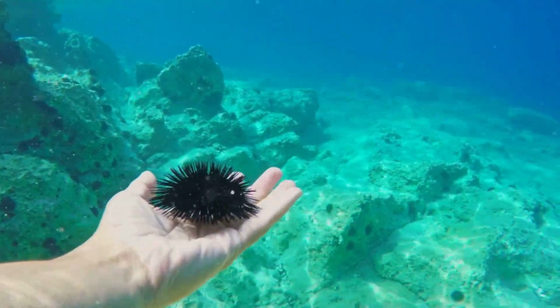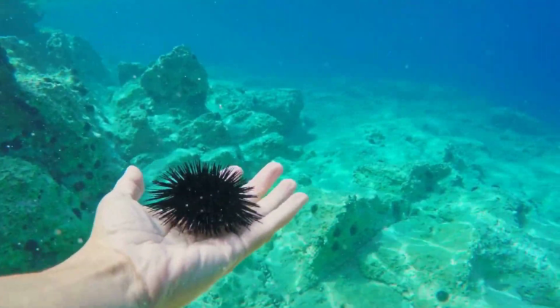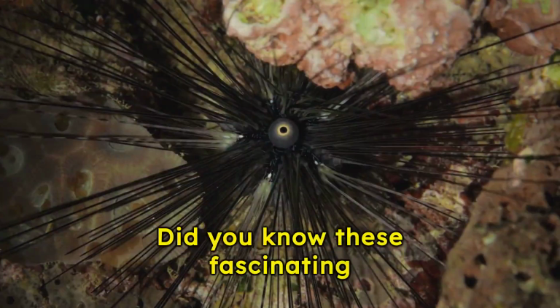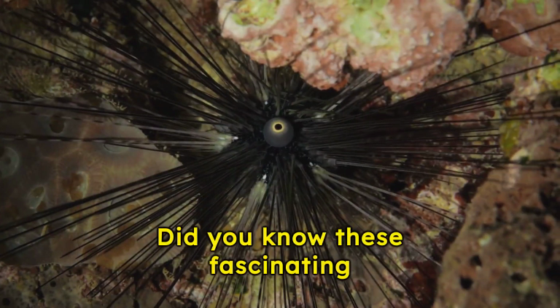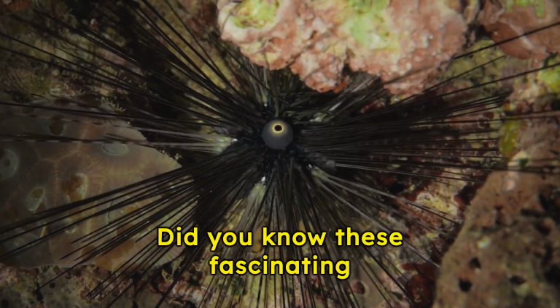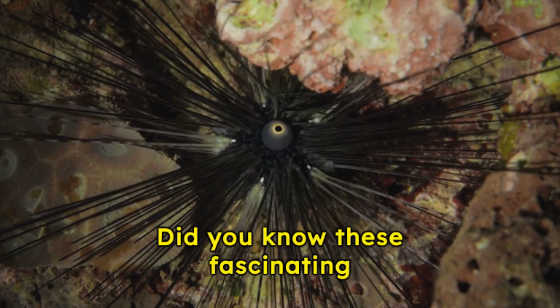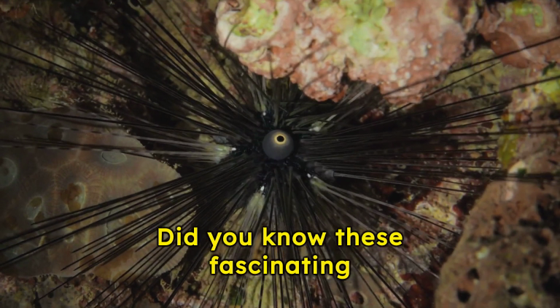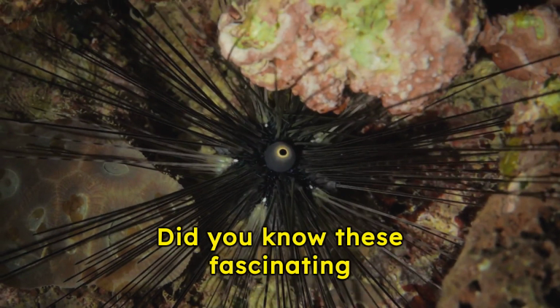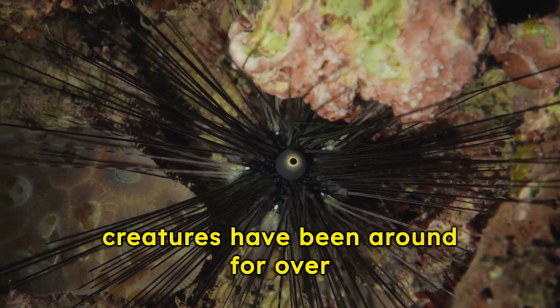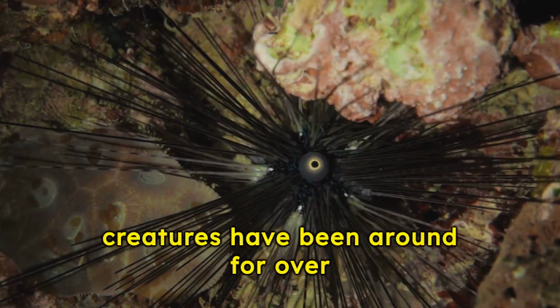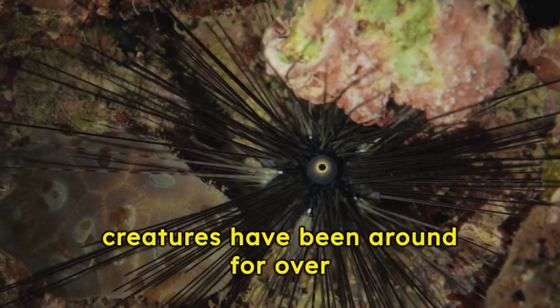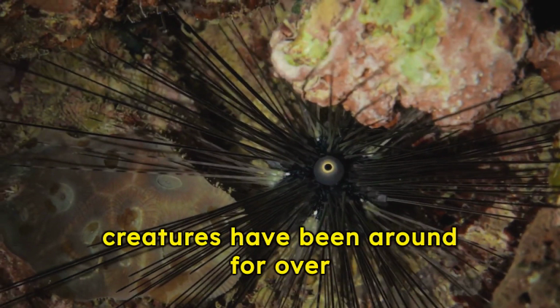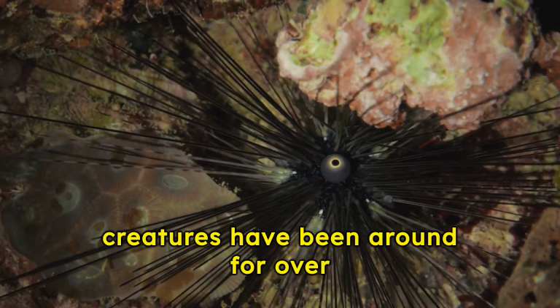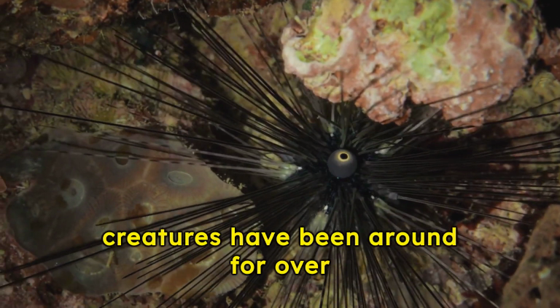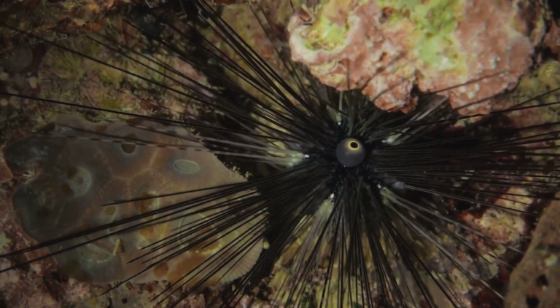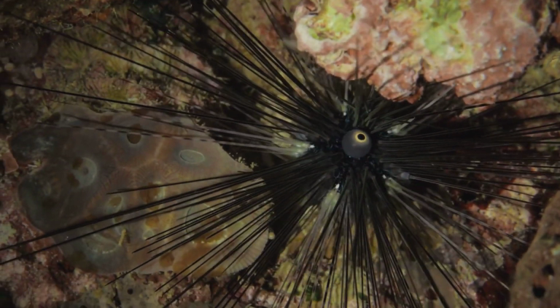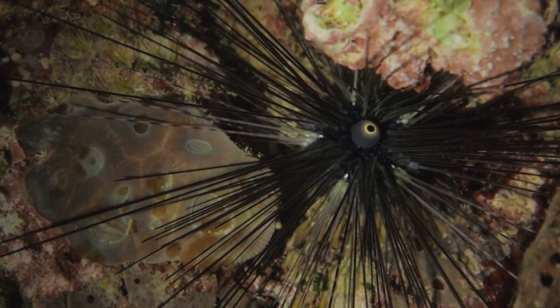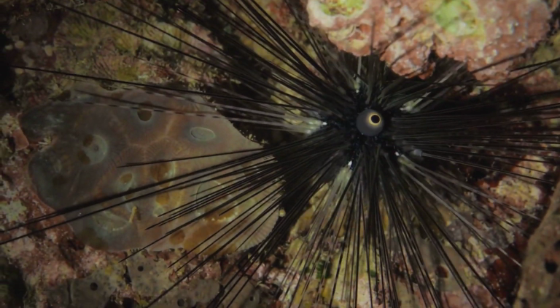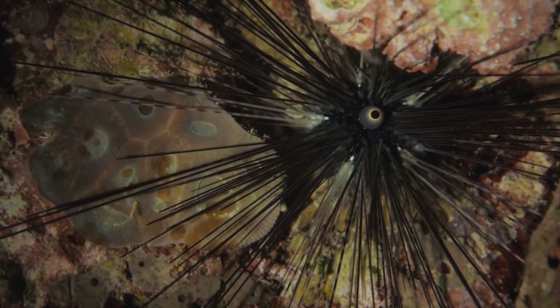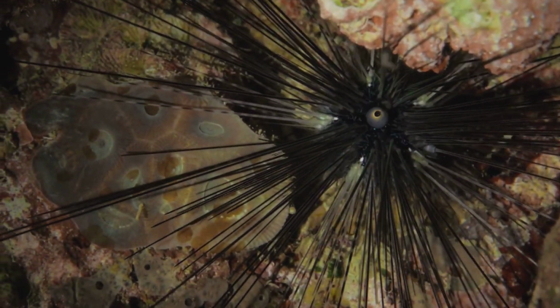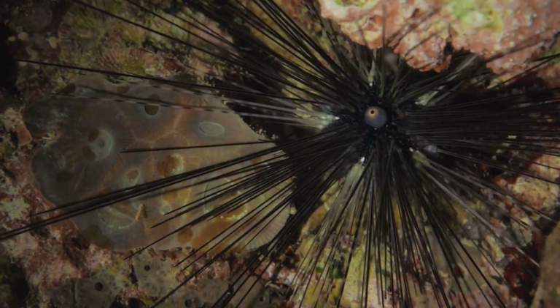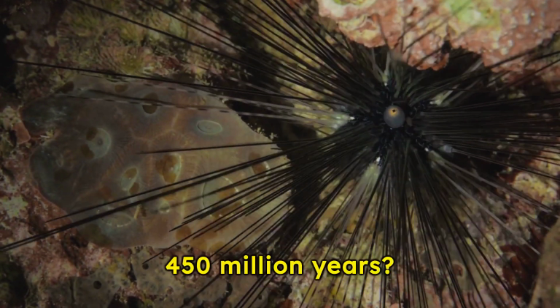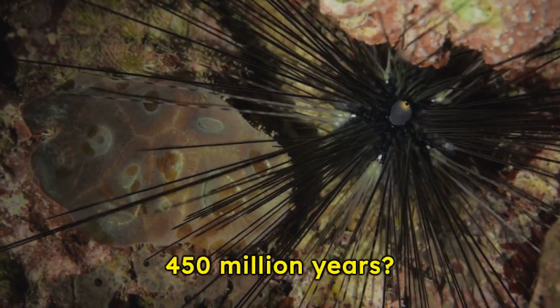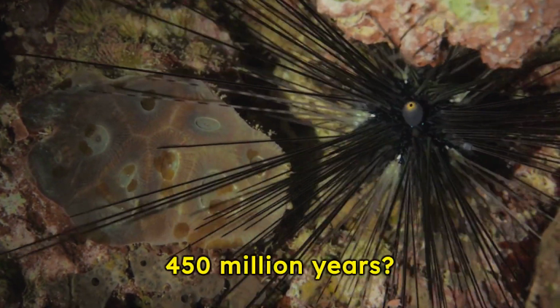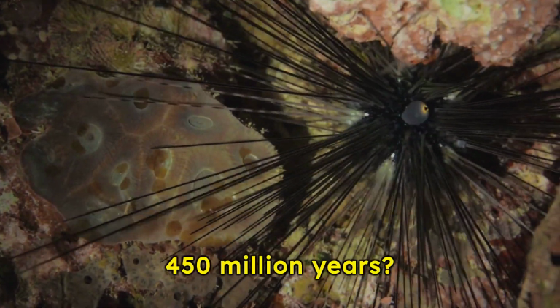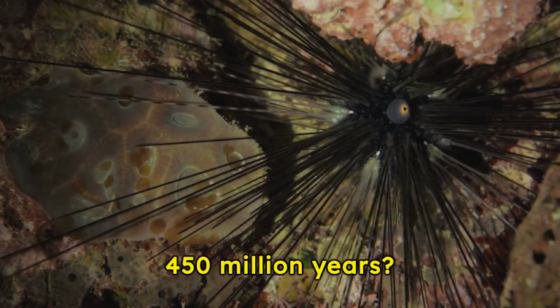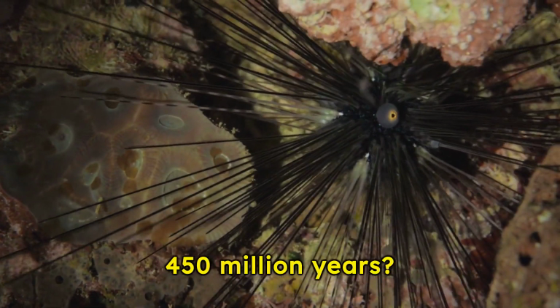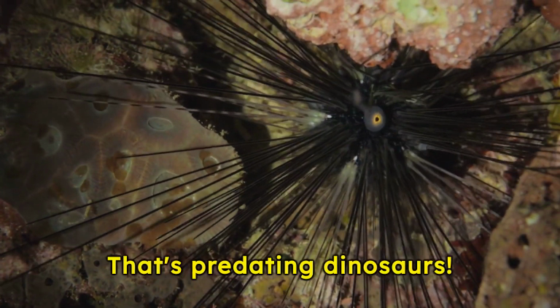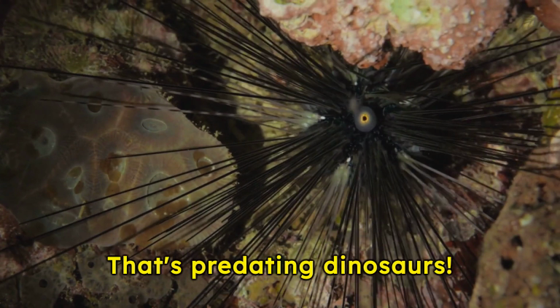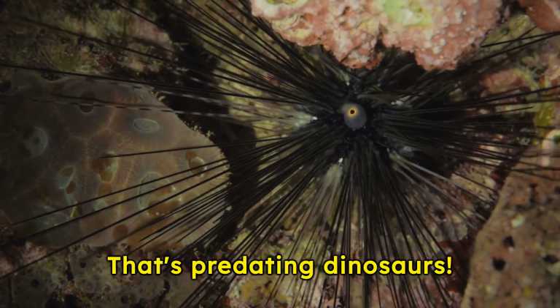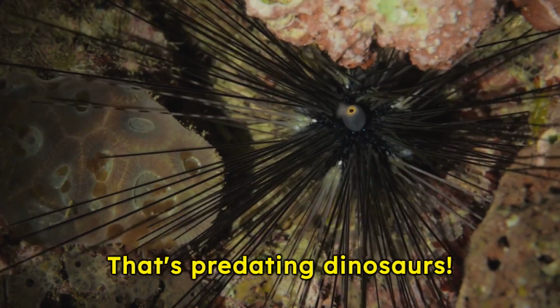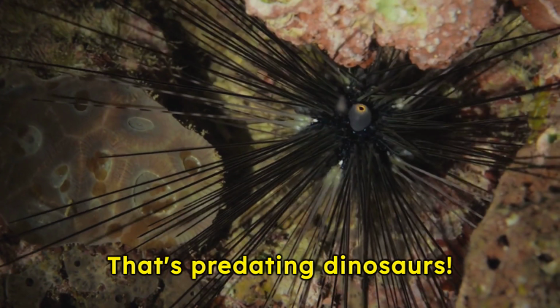Did you know these fascinating creatures have been around for over 450 million years? That's predating dinosaurs.